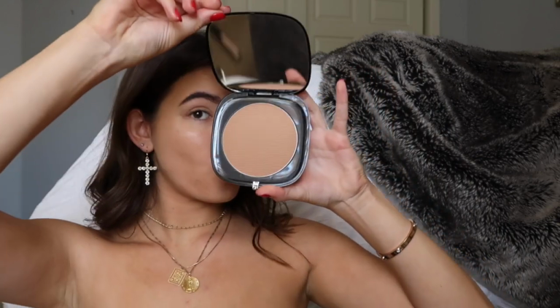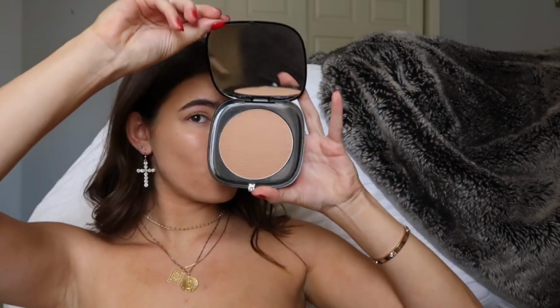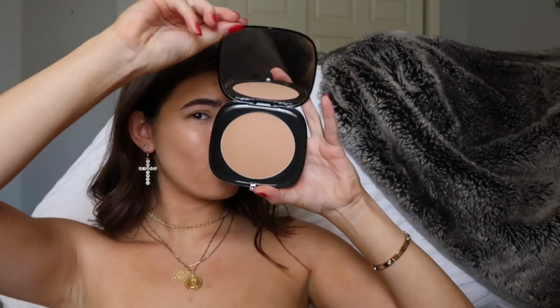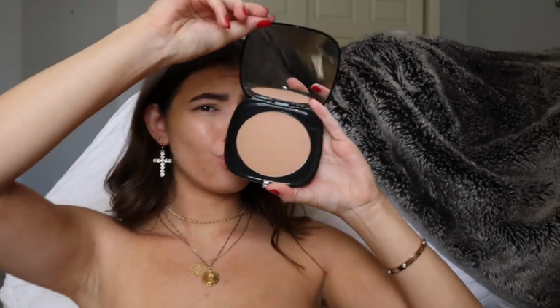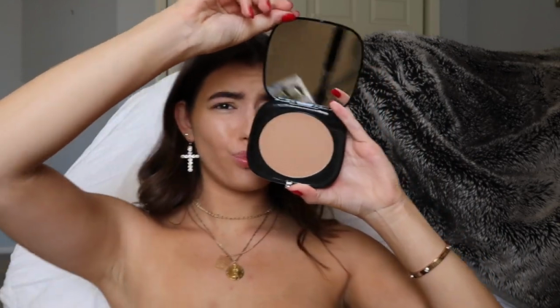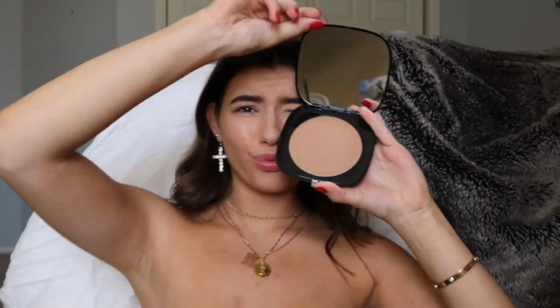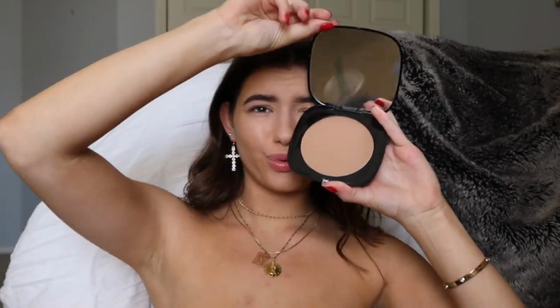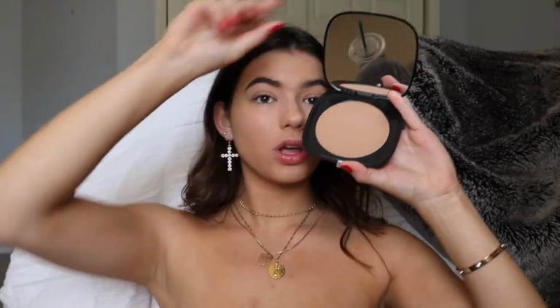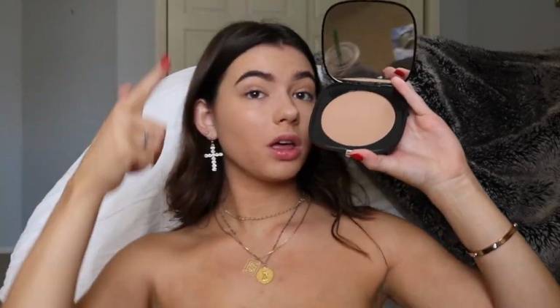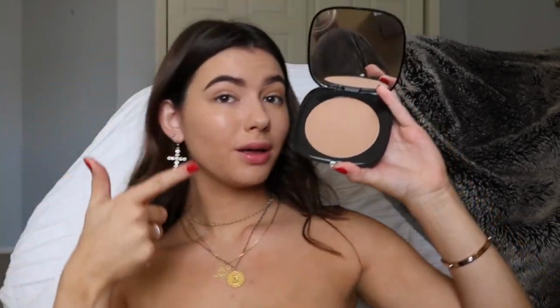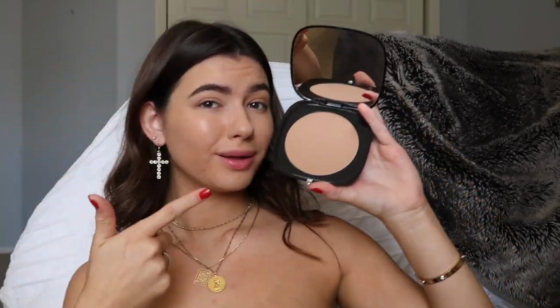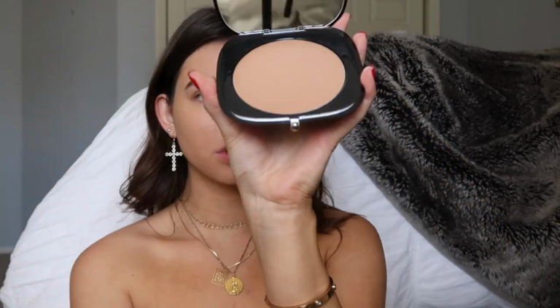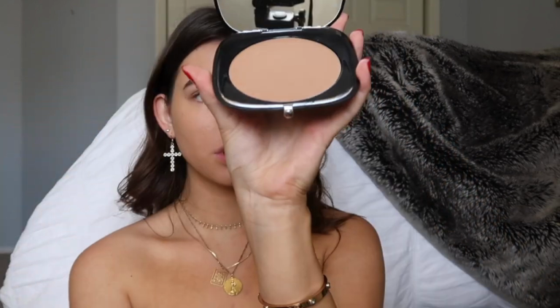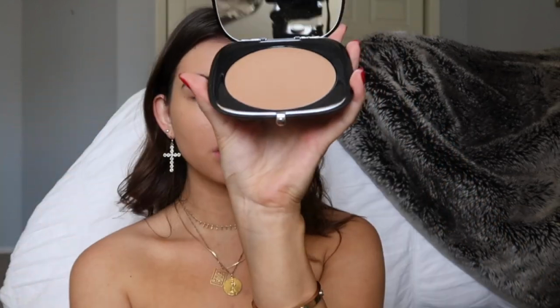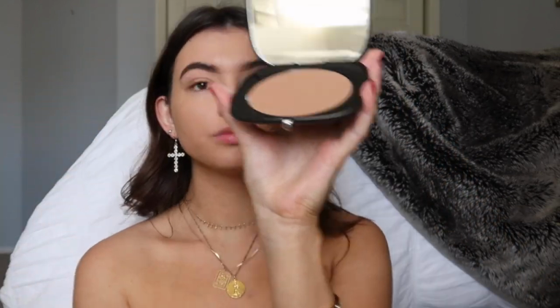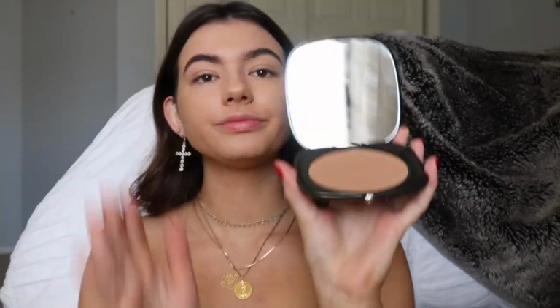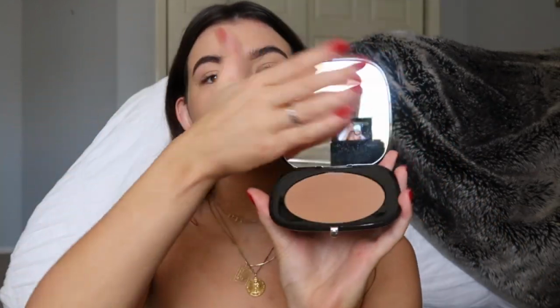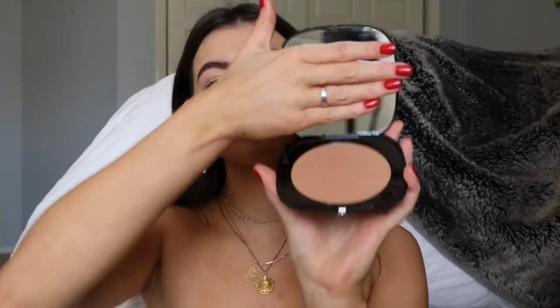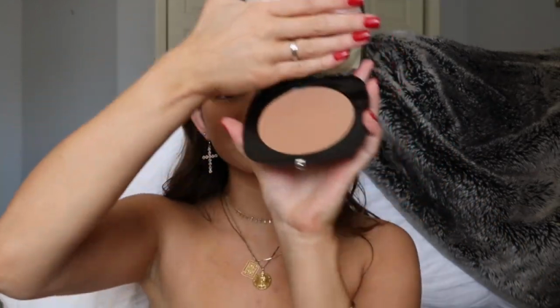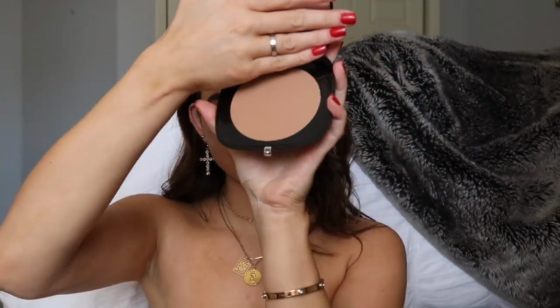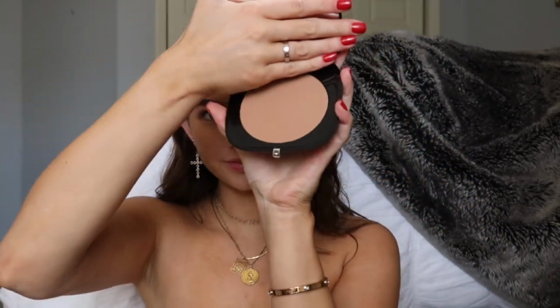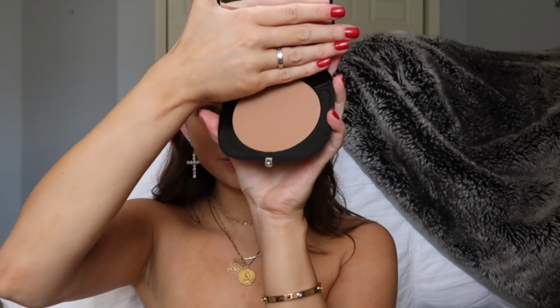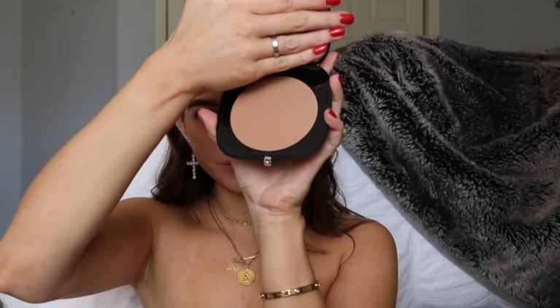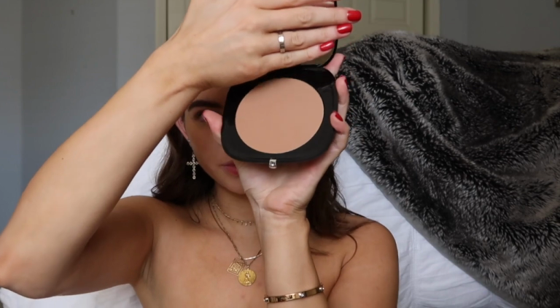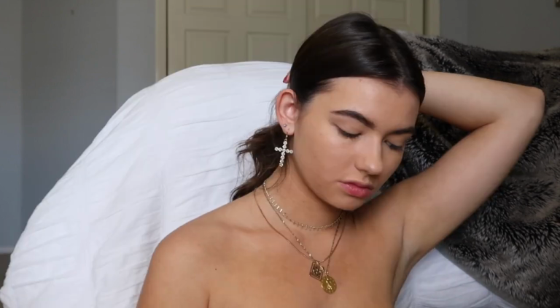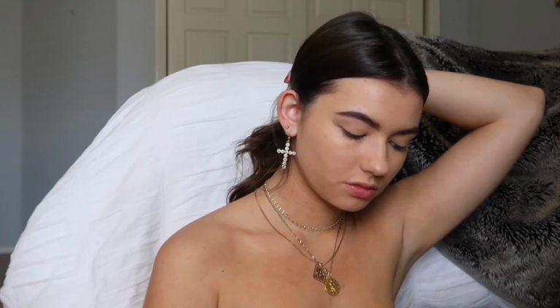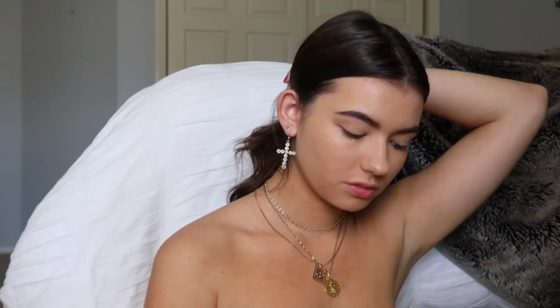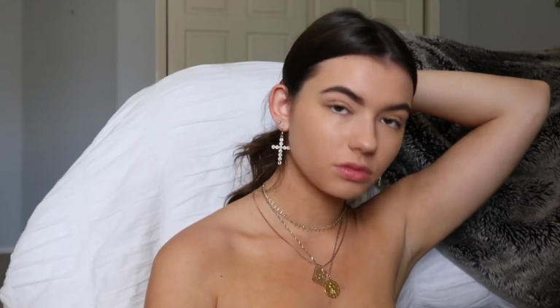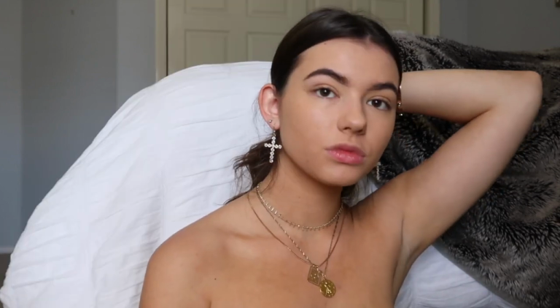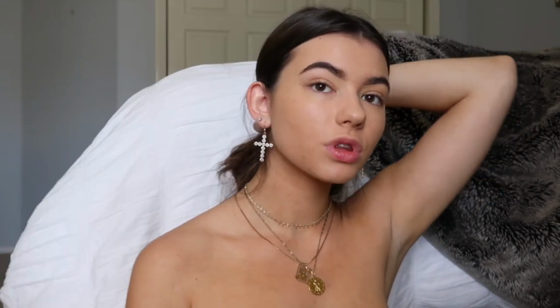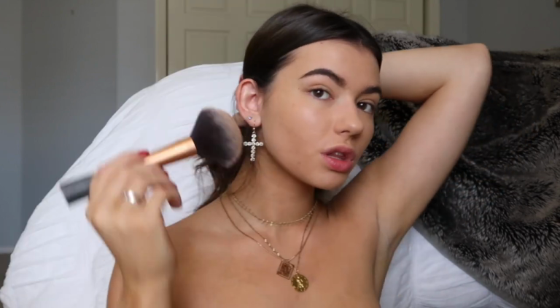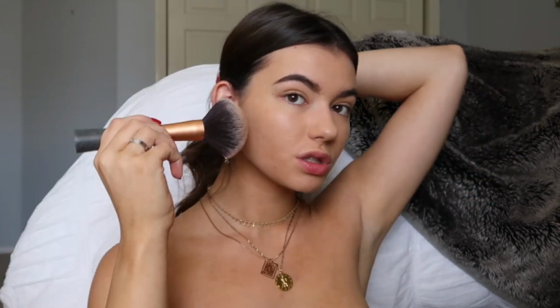Now I'm taking my big bronzer — bigger is better, just kidding. This bronzer is incredible, it's just super big which is what I love, so I'm just gonna put this all over my face.